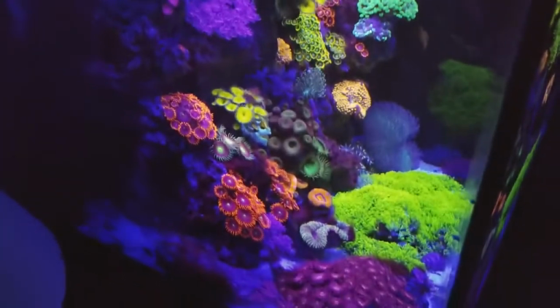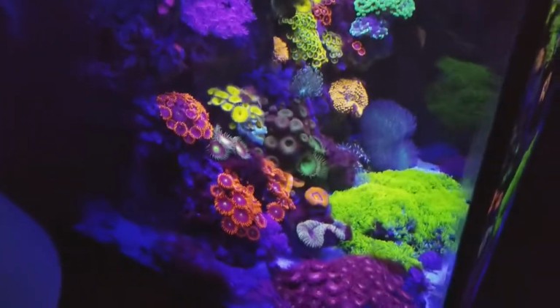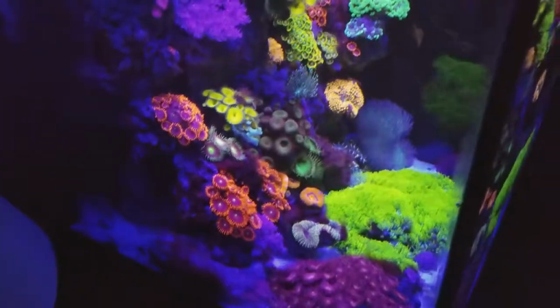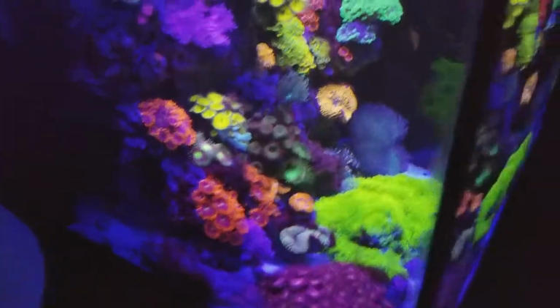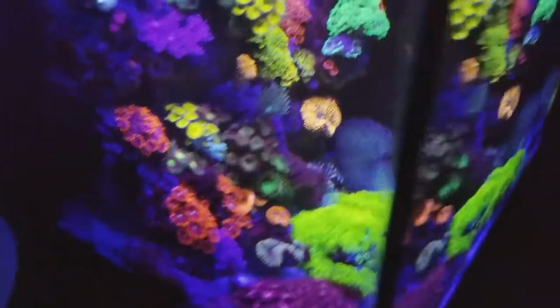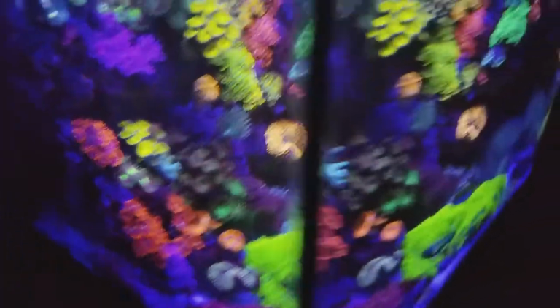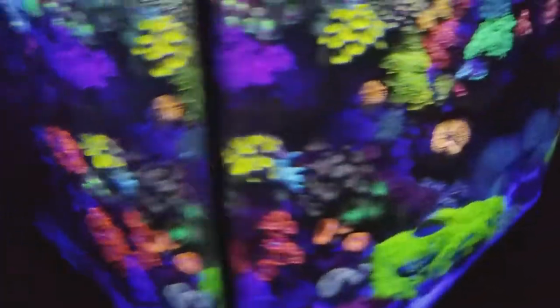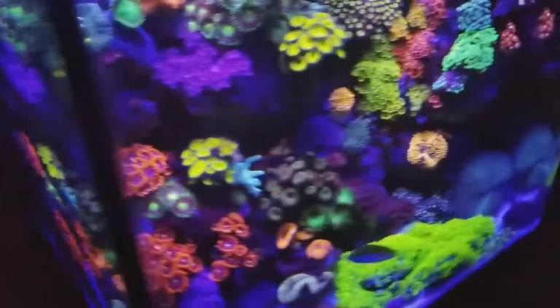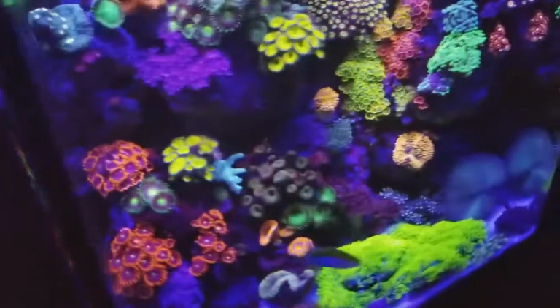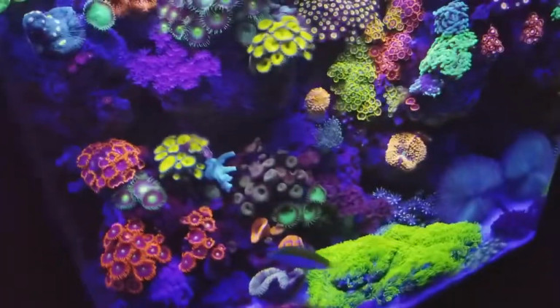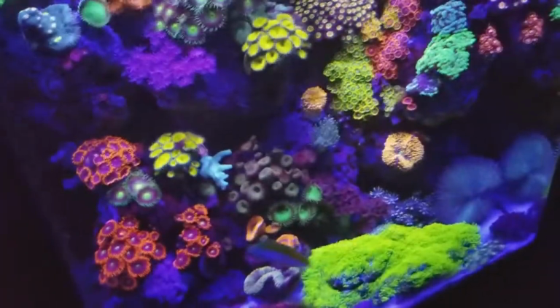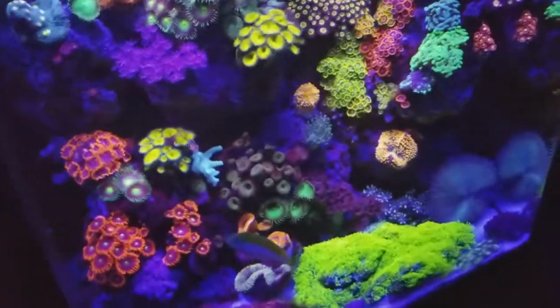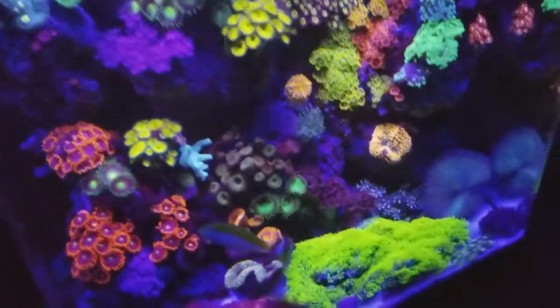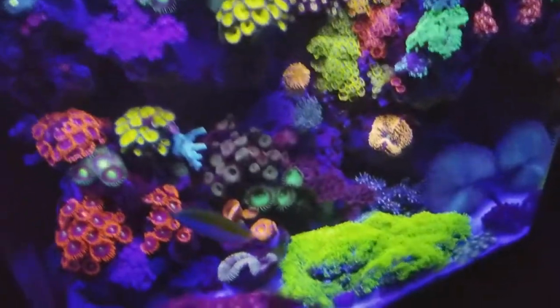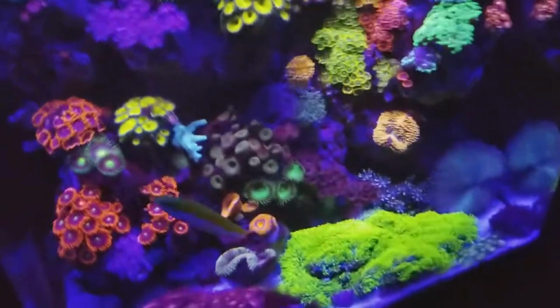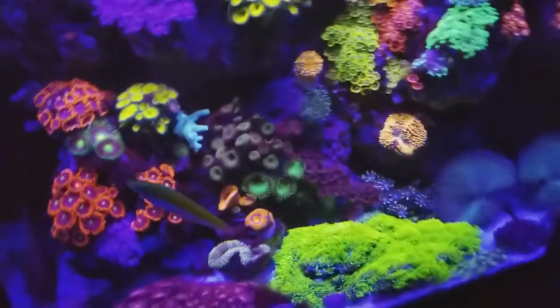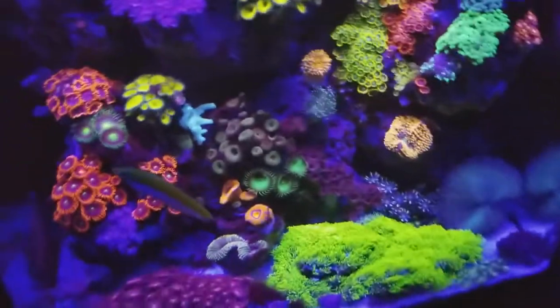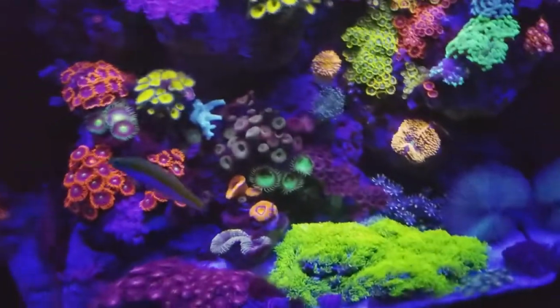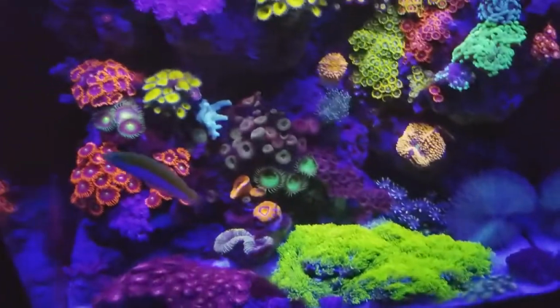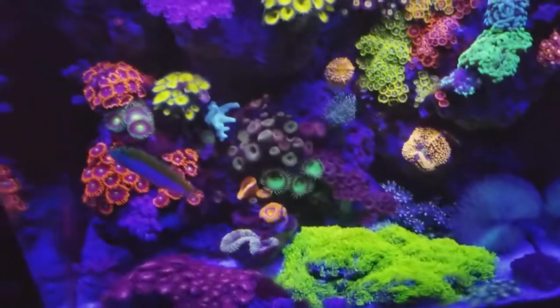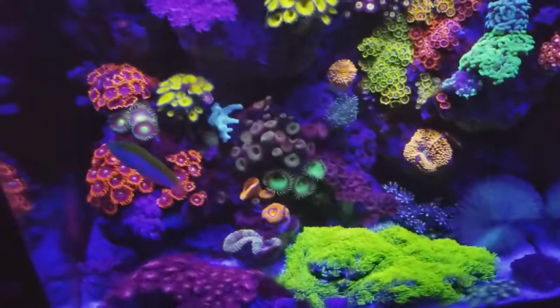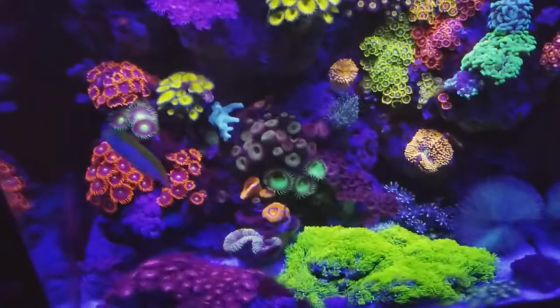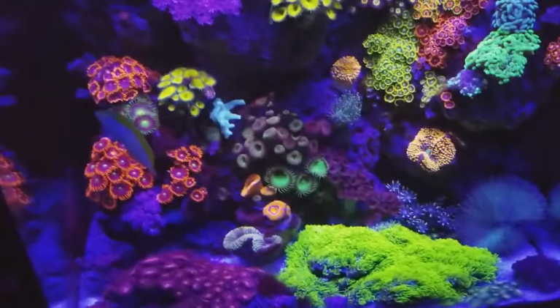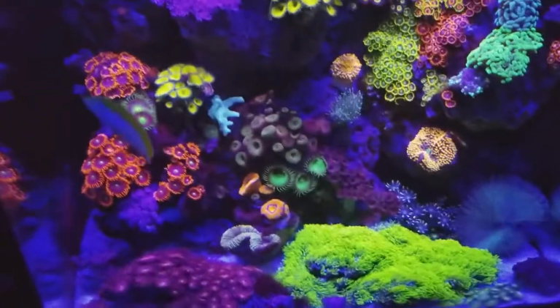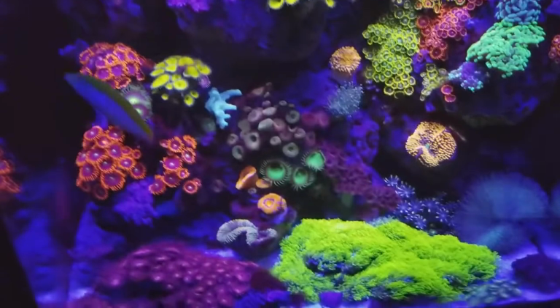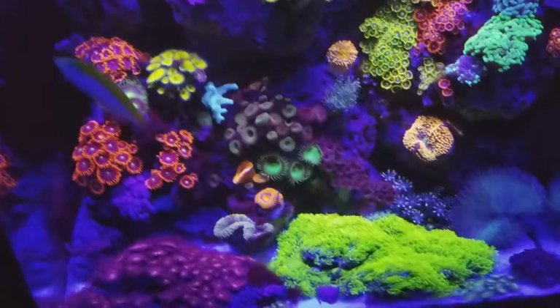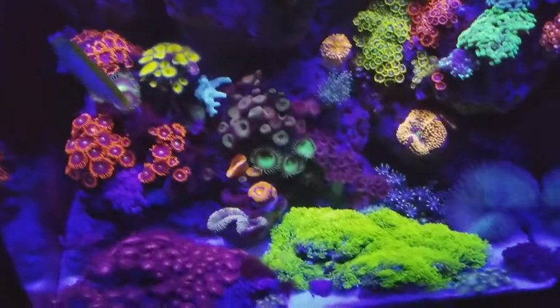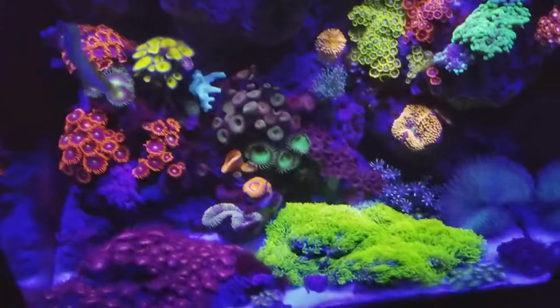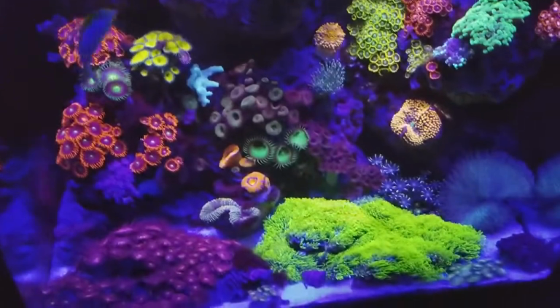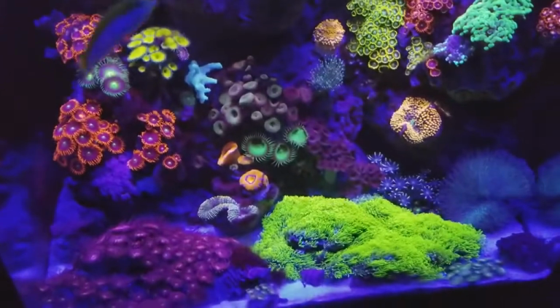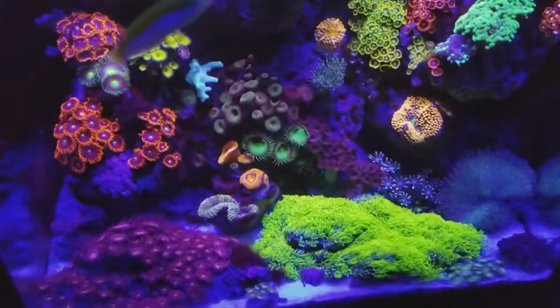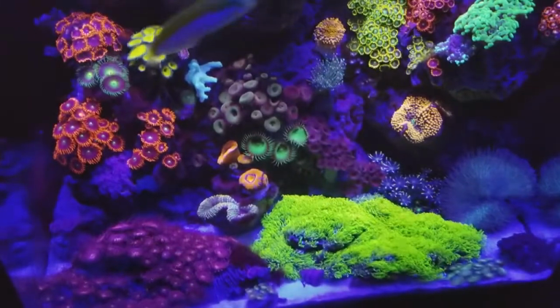Everything in here was nothing but a frag that's just pretty much spread out and taken over.